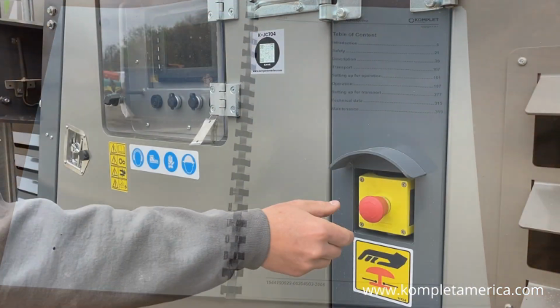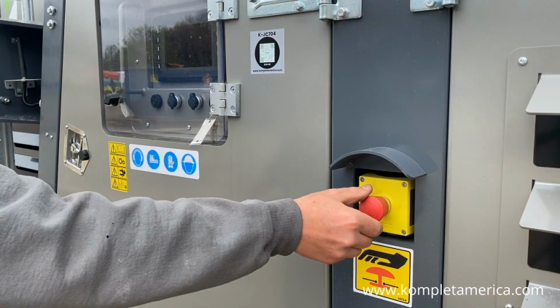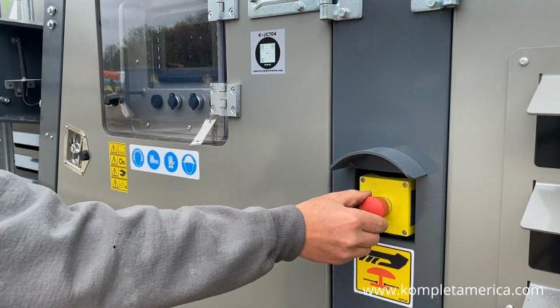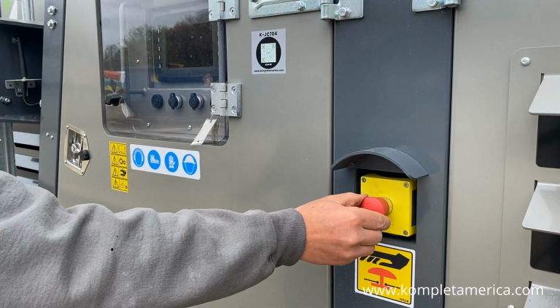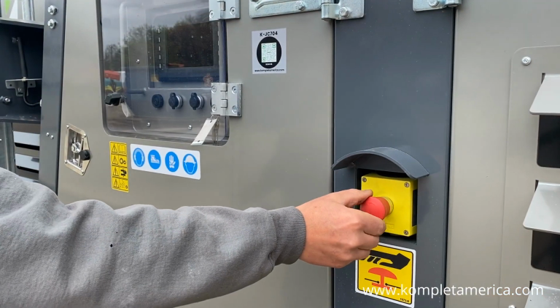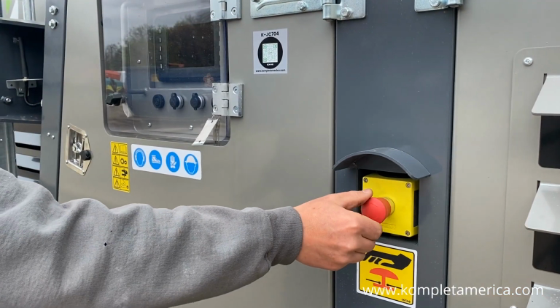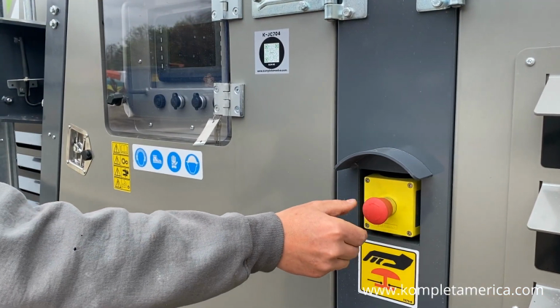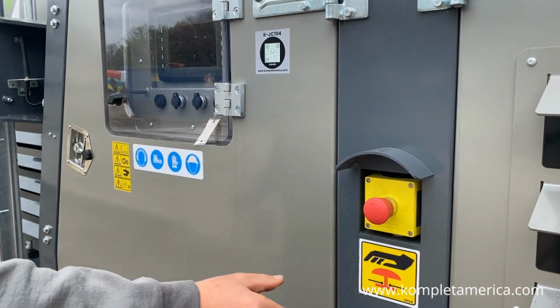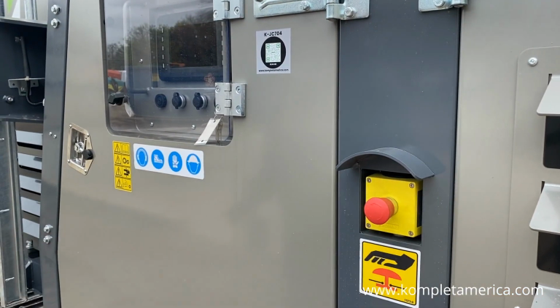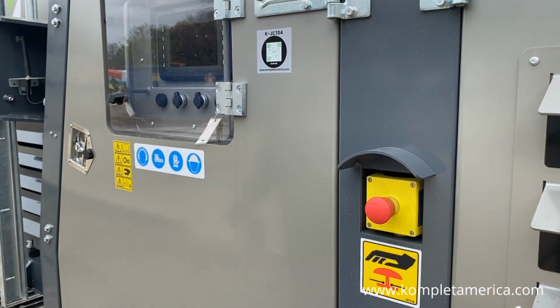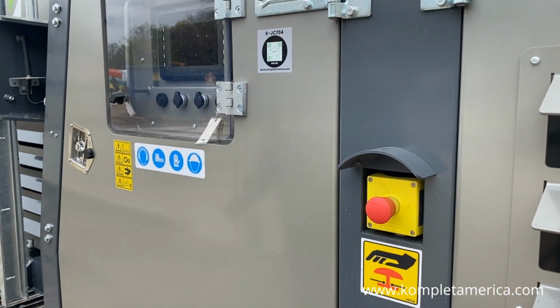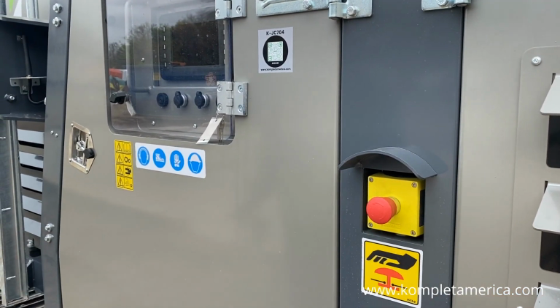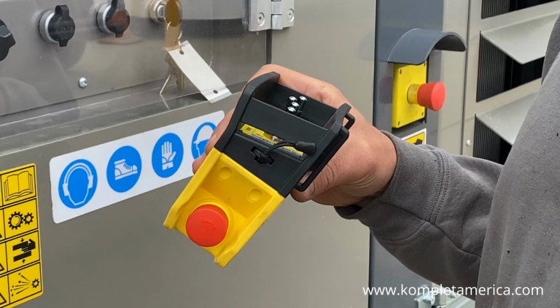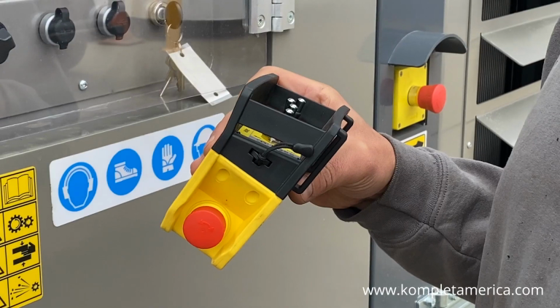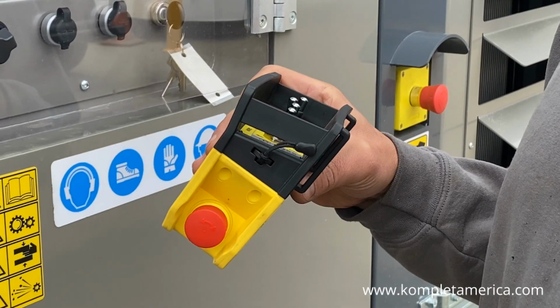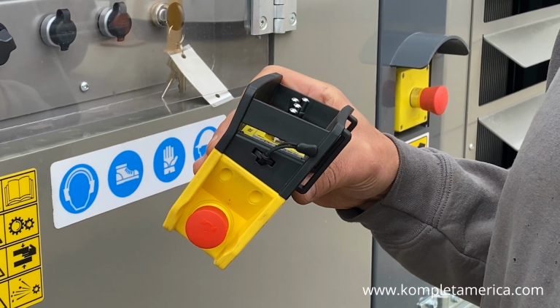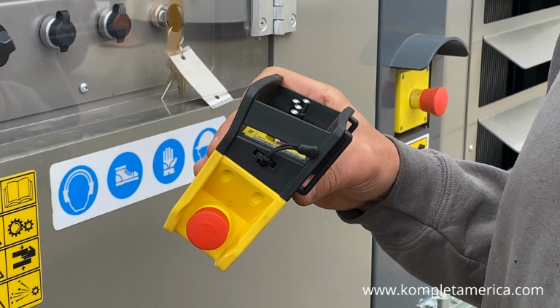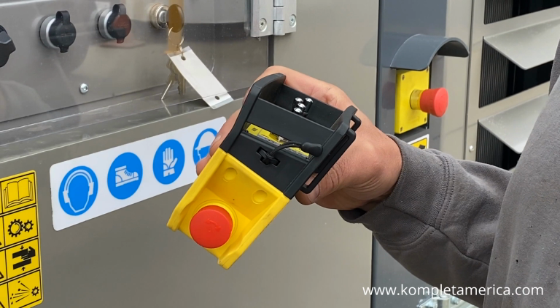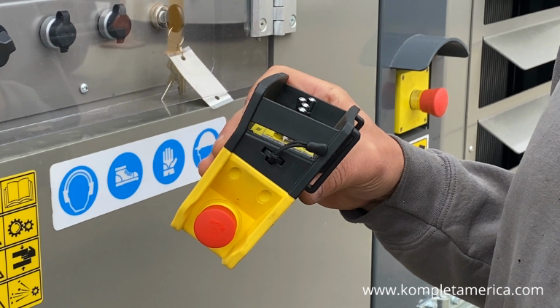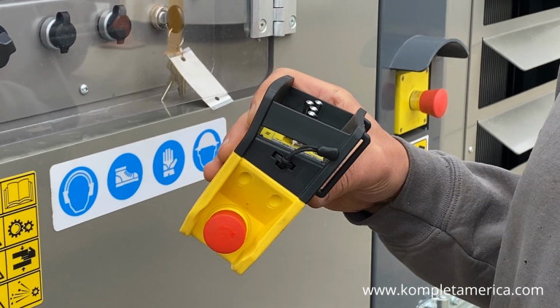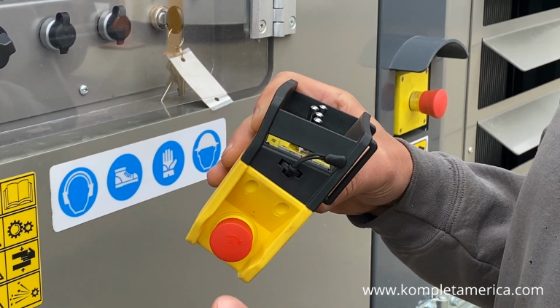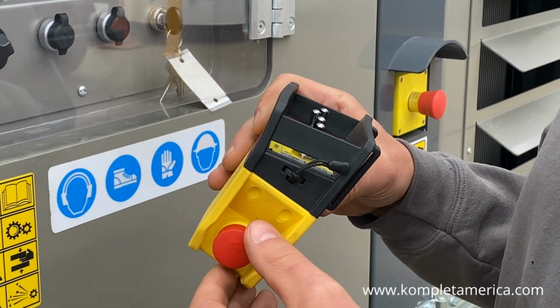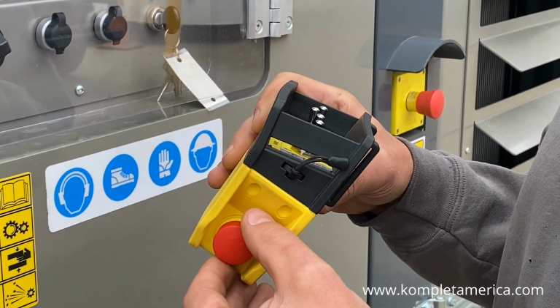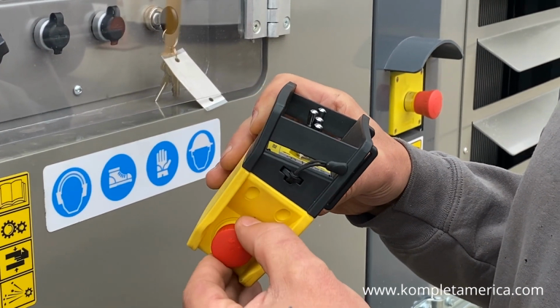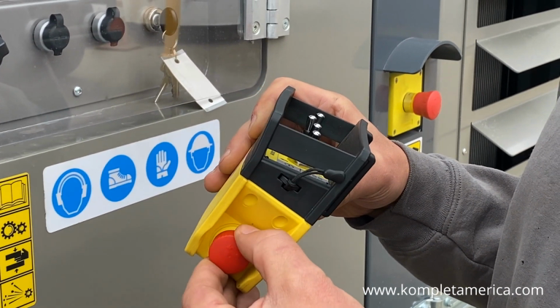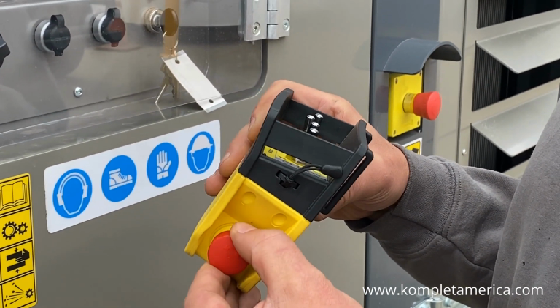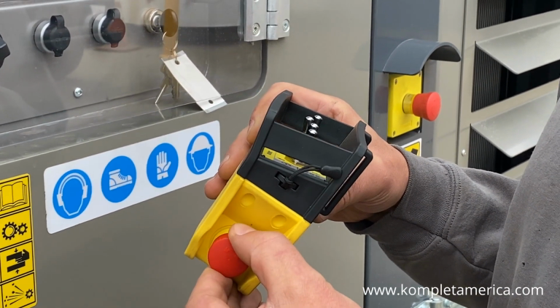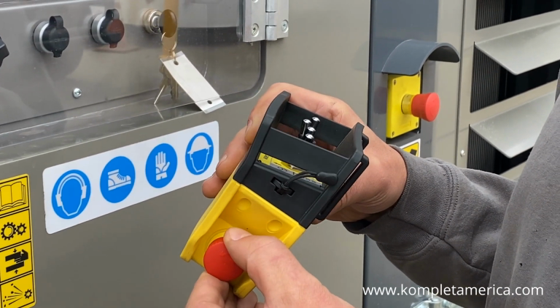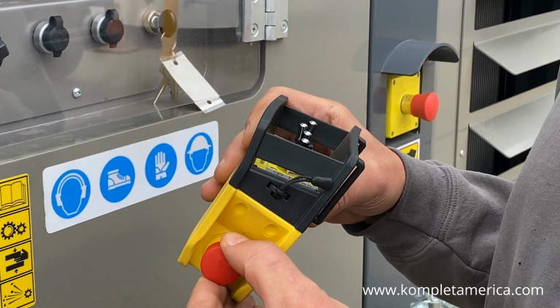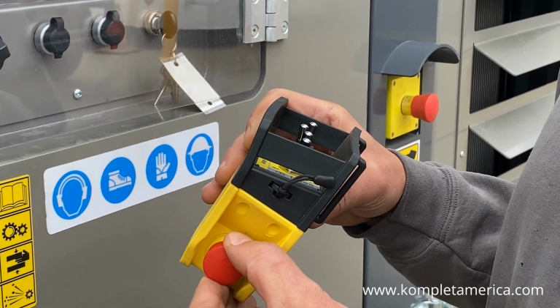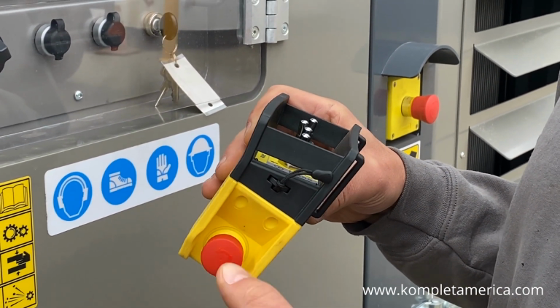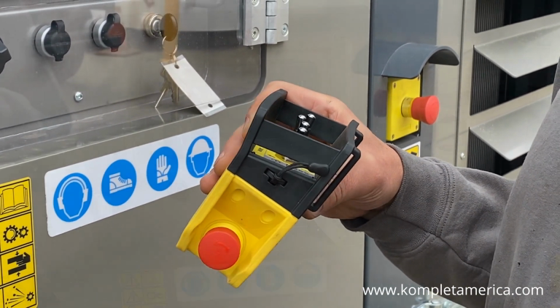To start, we are going to pull and twist the emergency stop buttons on the machine and remote controller to make sure they are not pushed in.